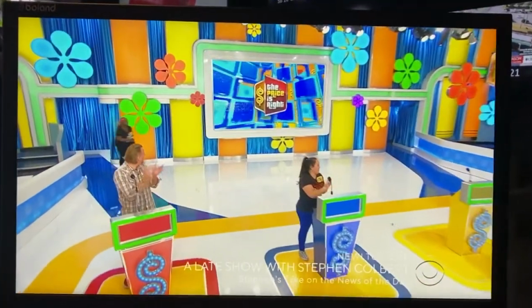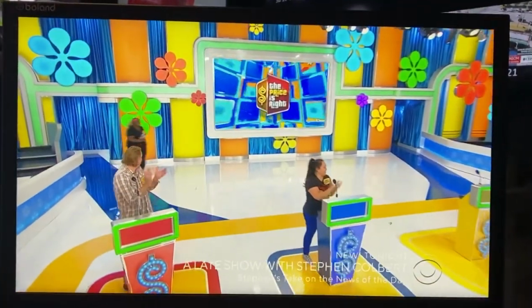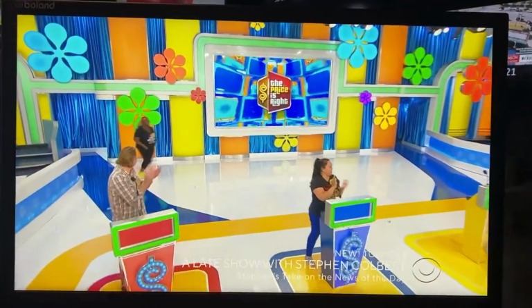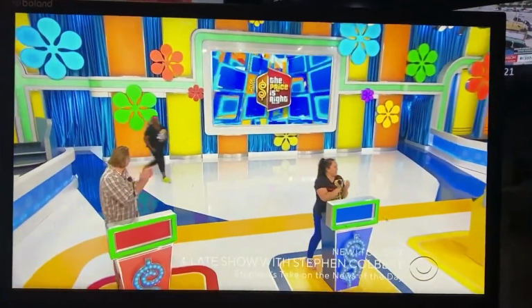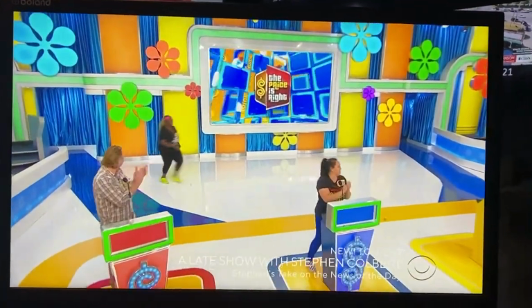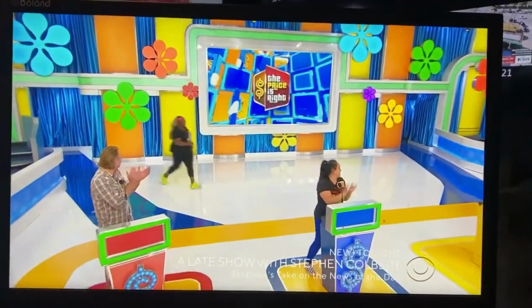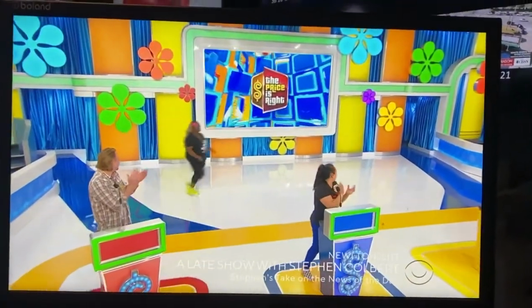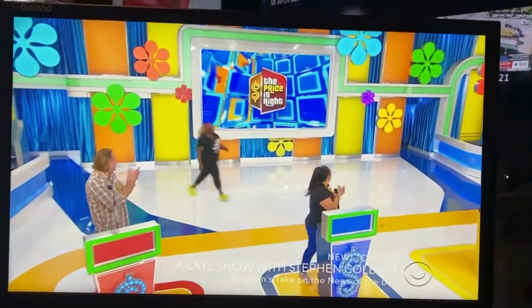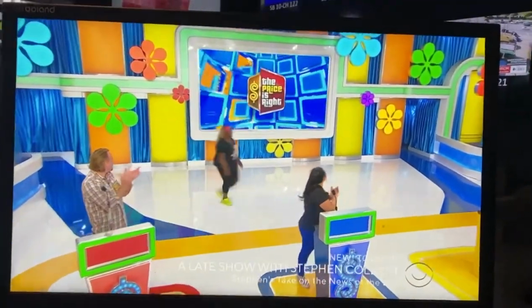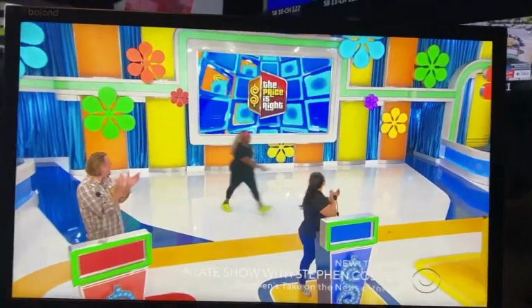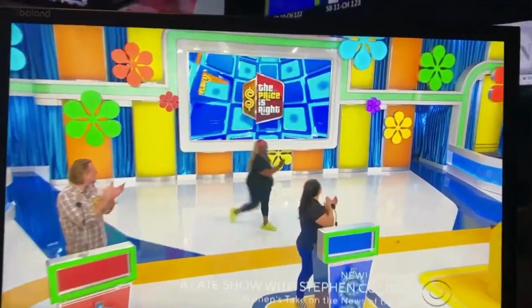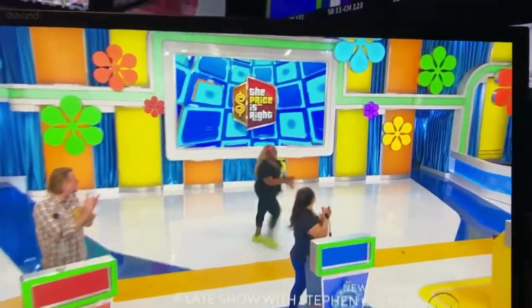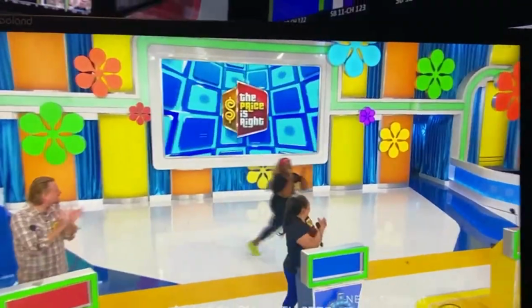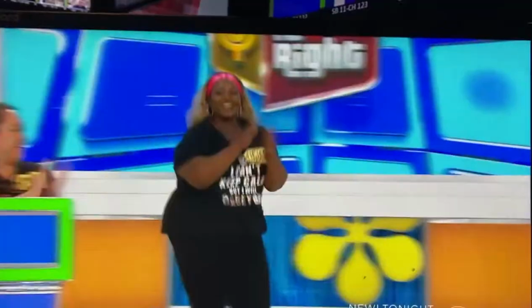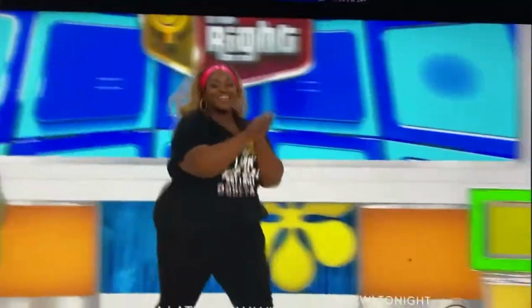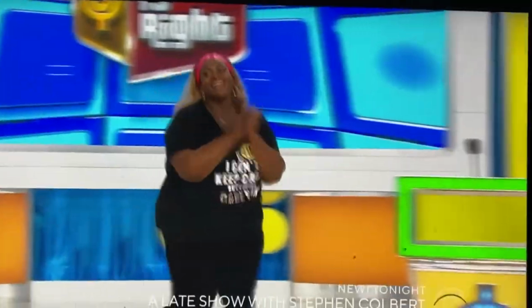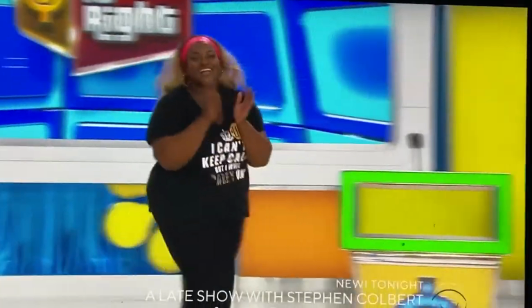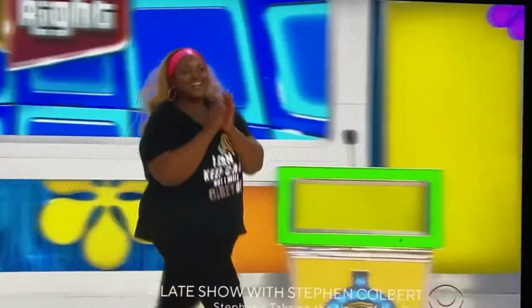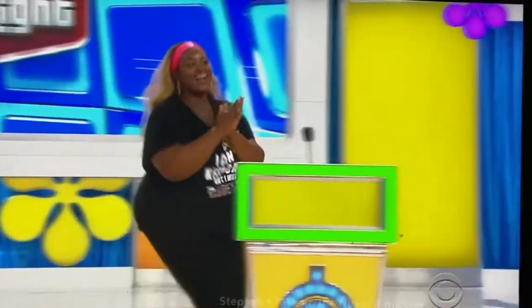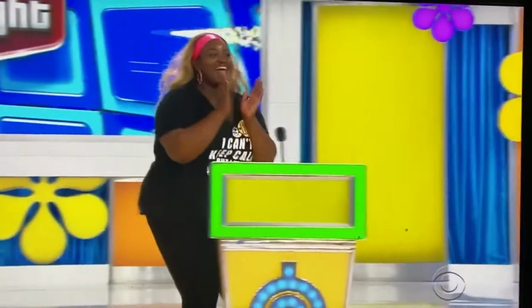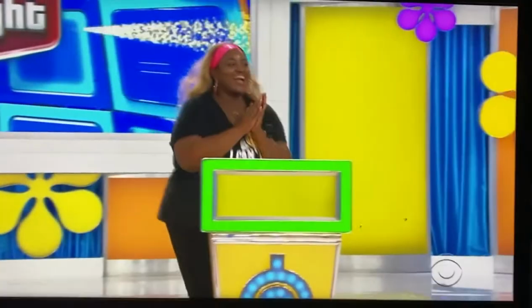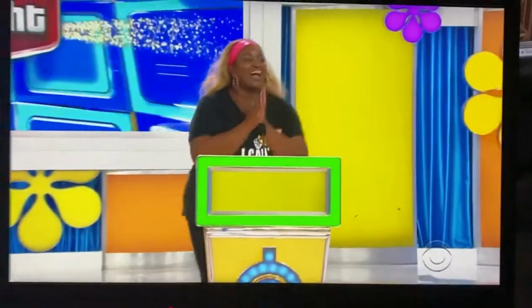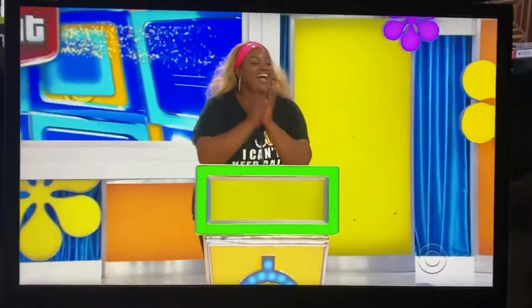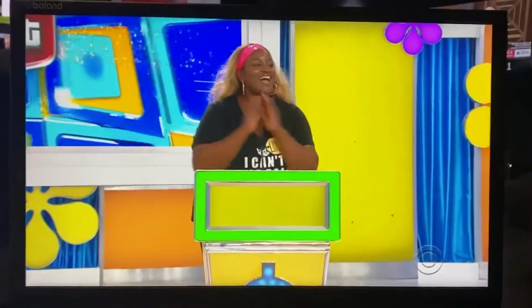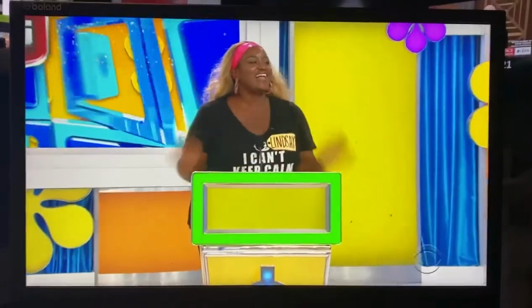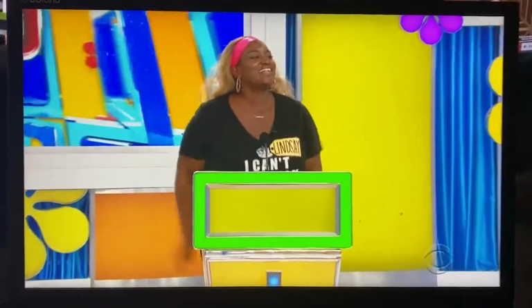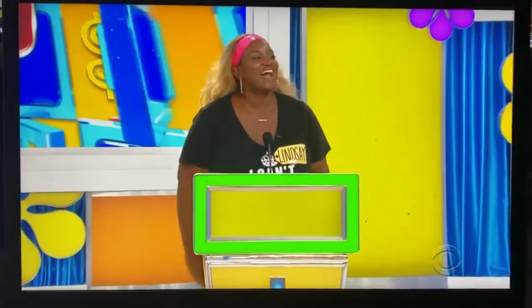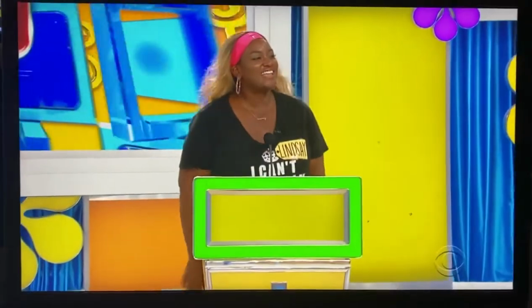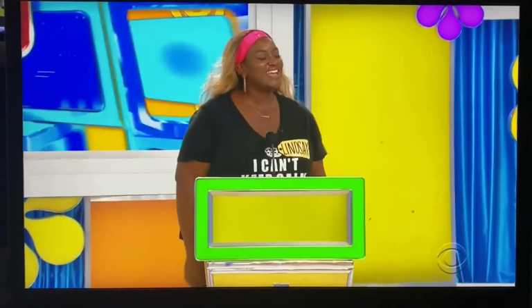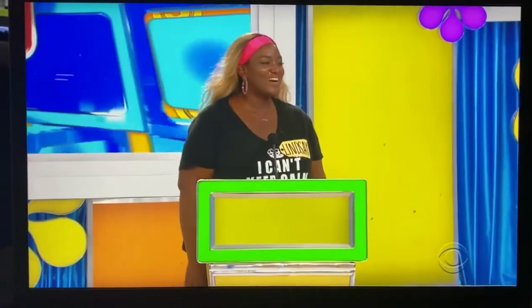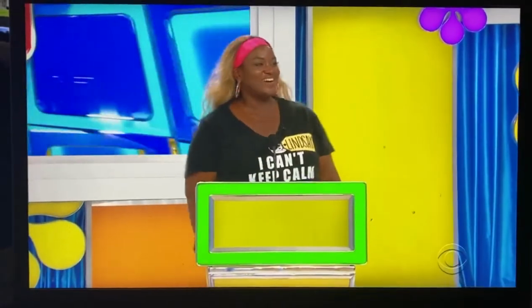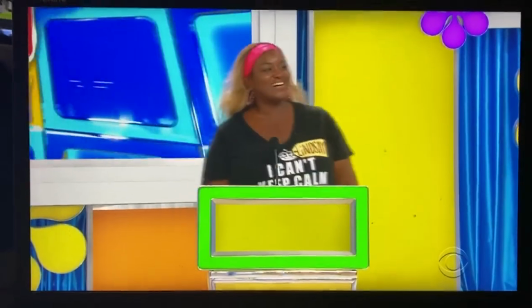You're the next contestant on the prices, right? Lindsay, hey, welcome to the show. You made it. I made it. Congratulations.